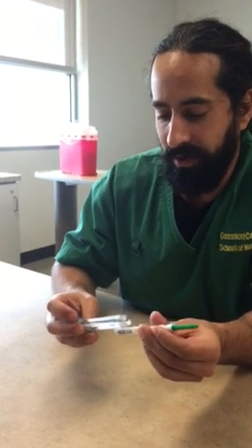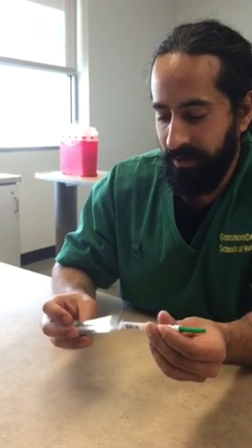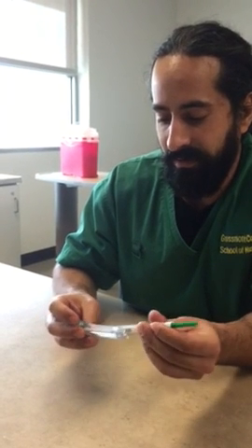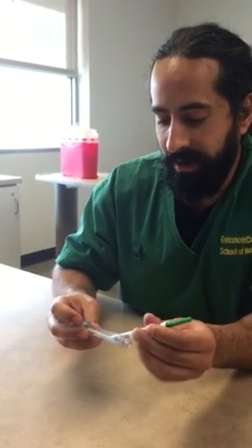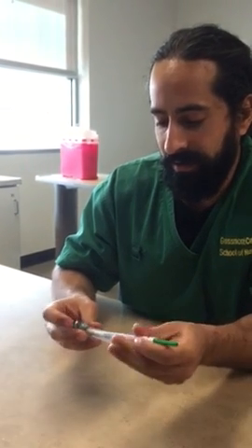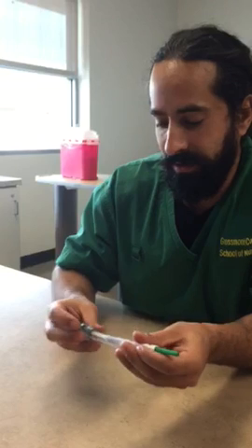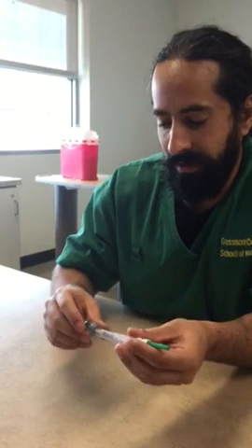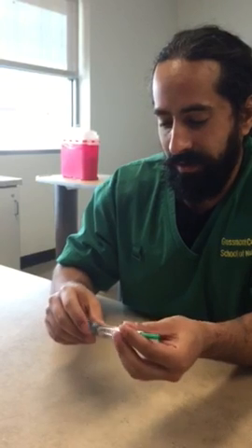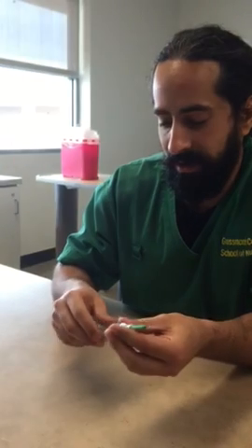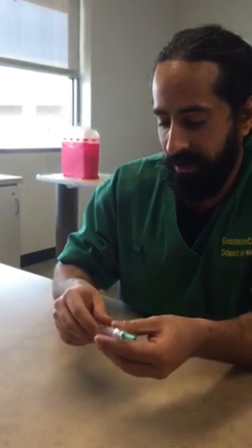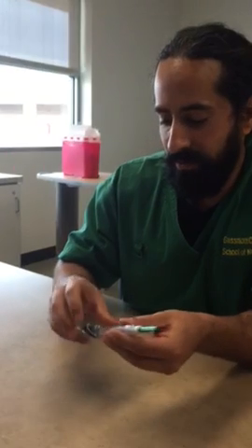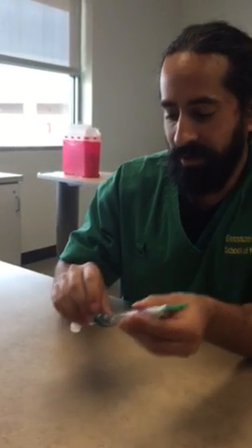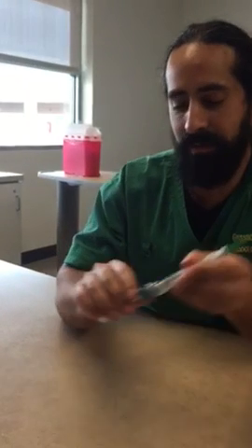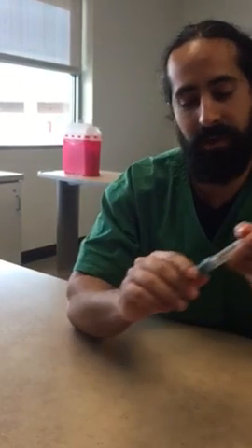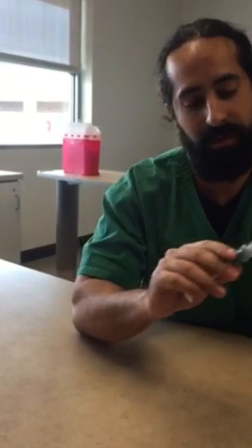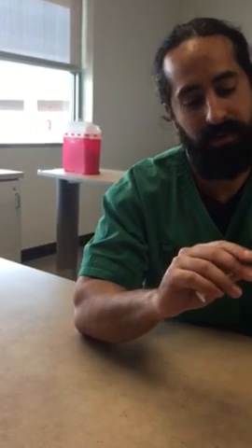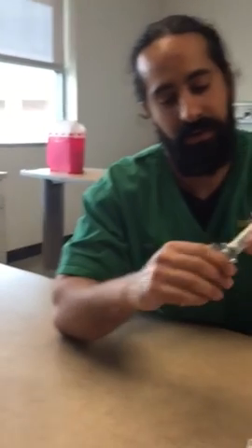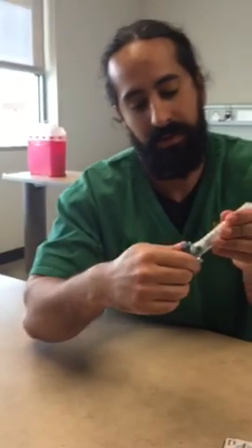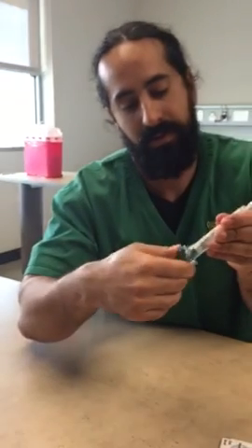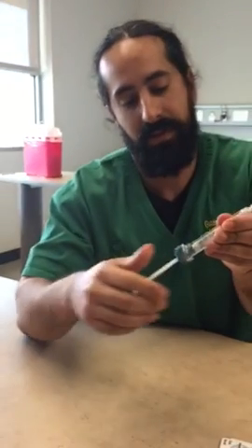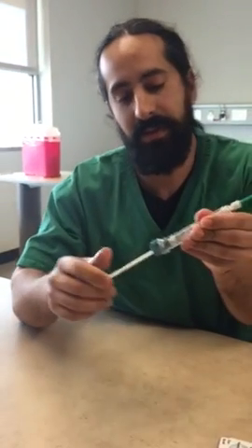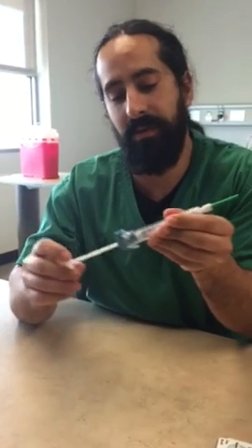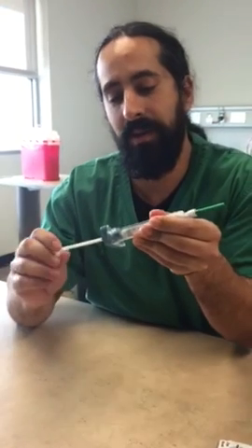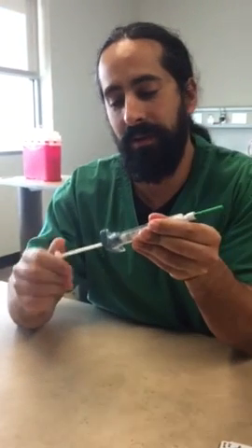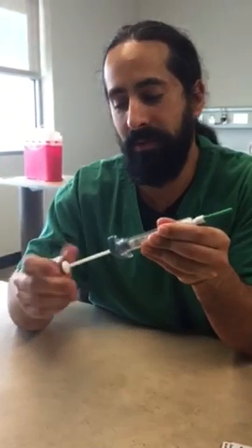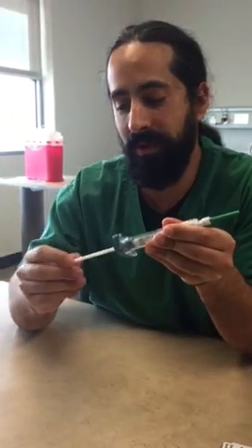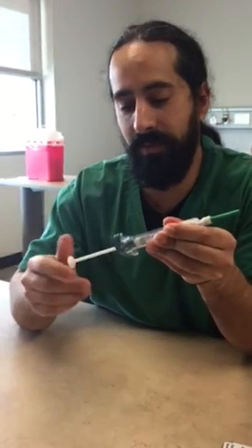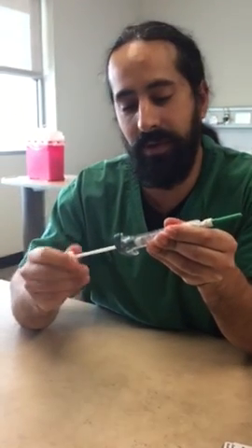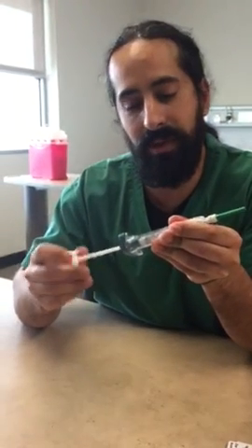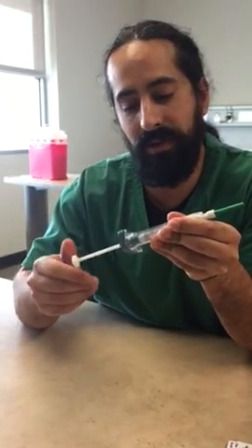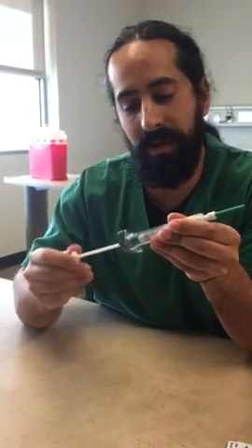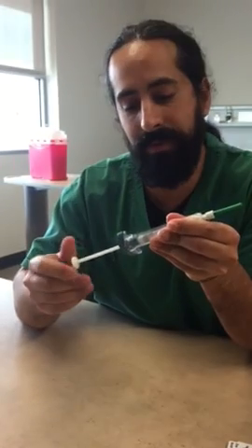We're going to put the vial inside the CarpyJet. We're going to turn this here, then we're going to thread the plunger up.